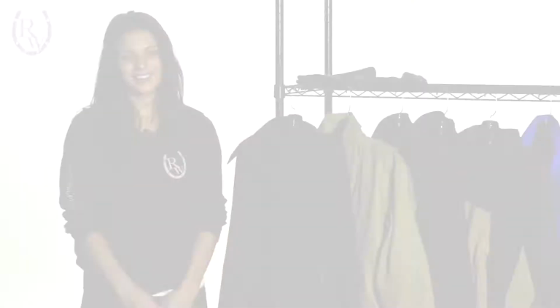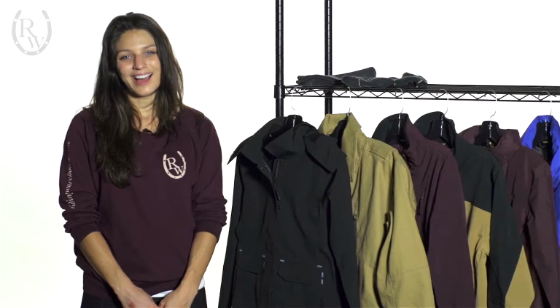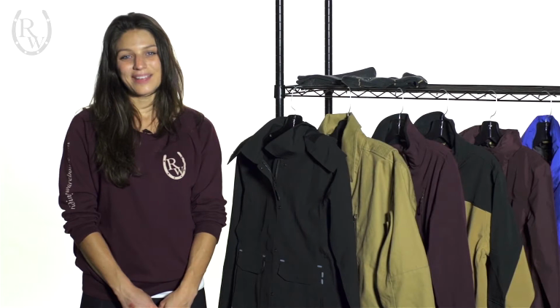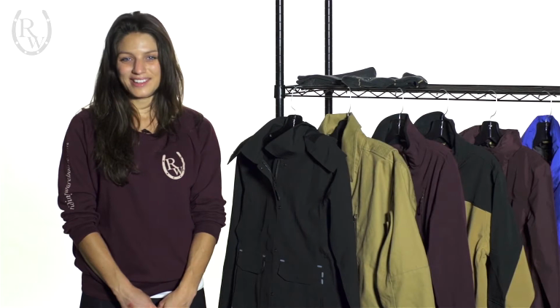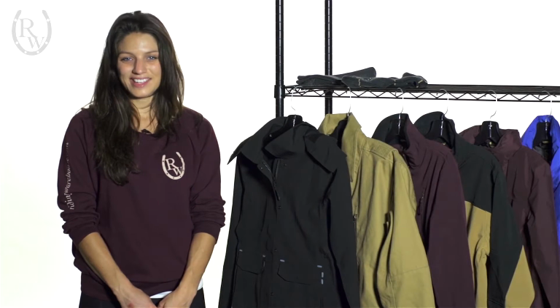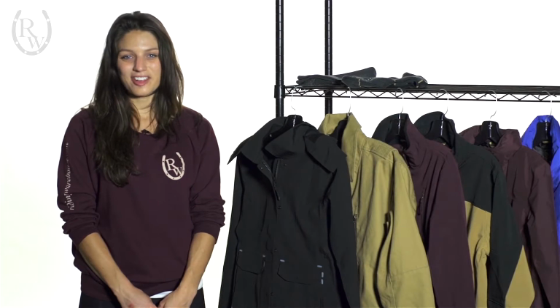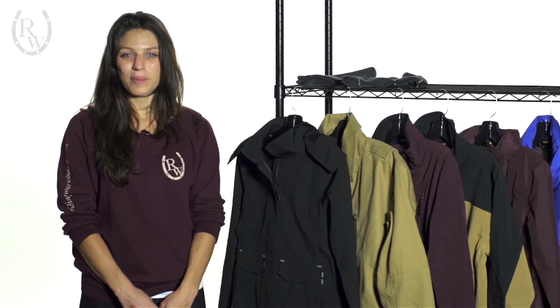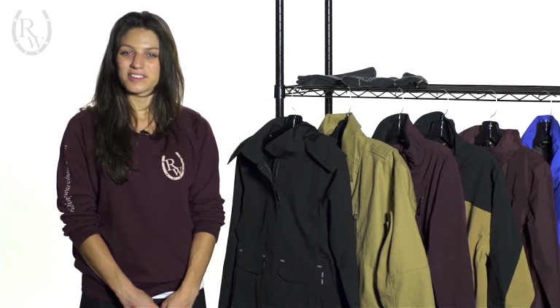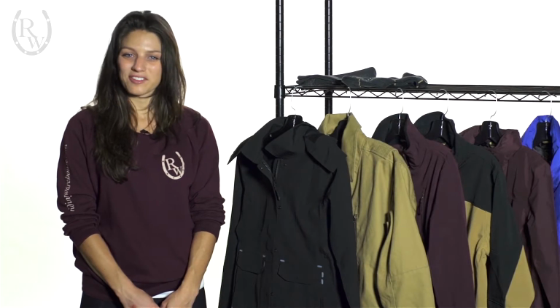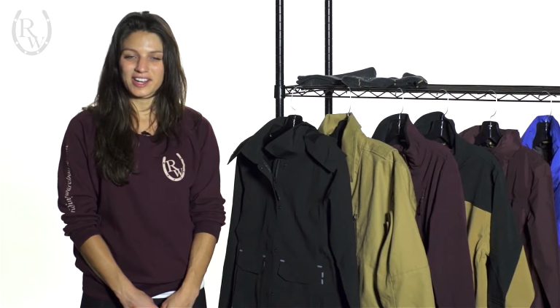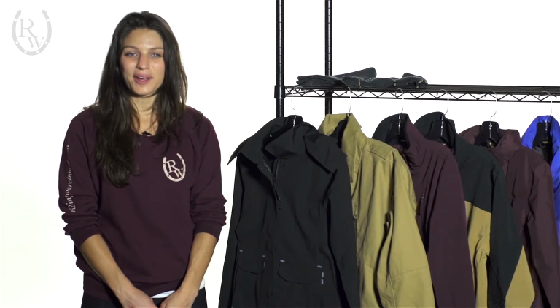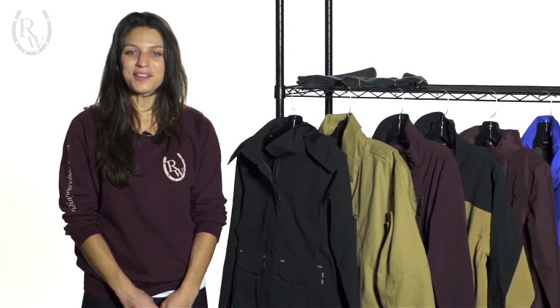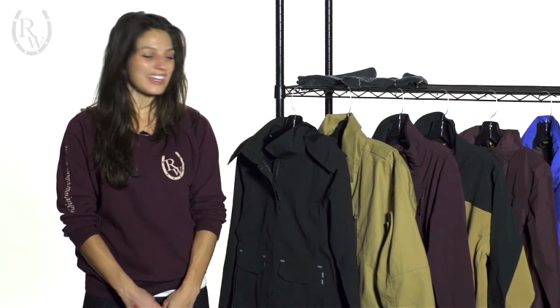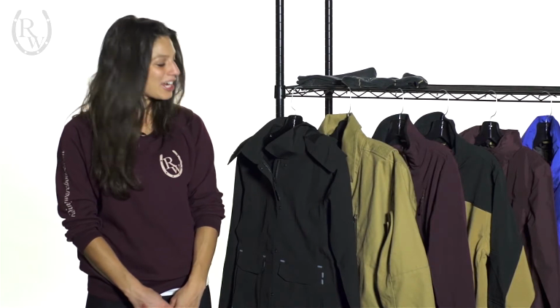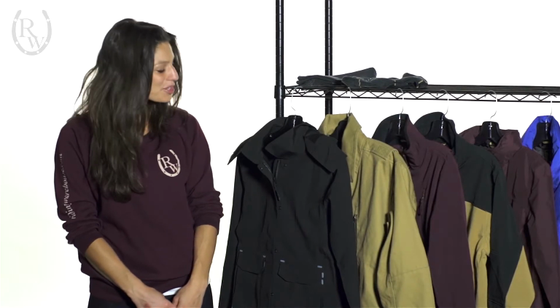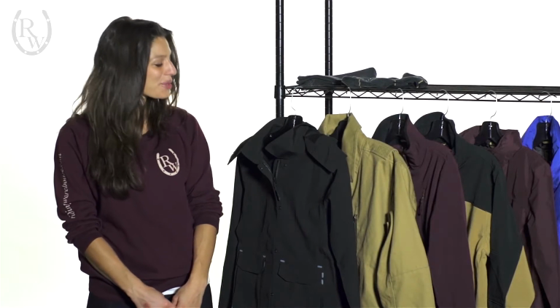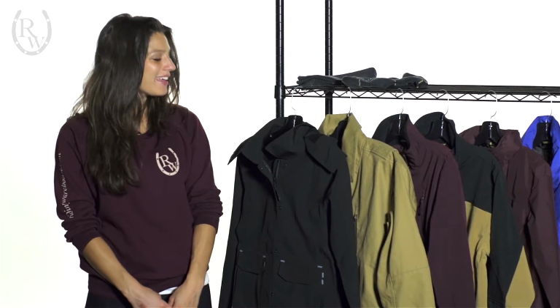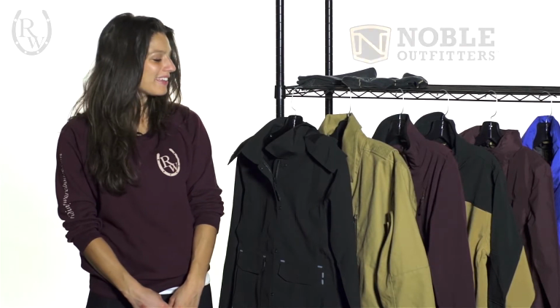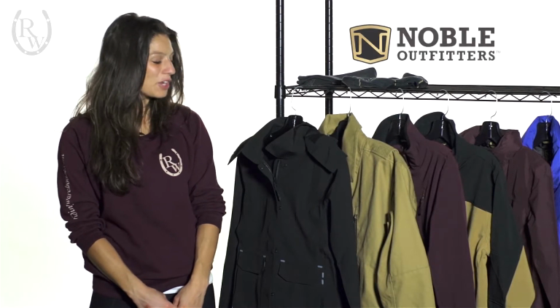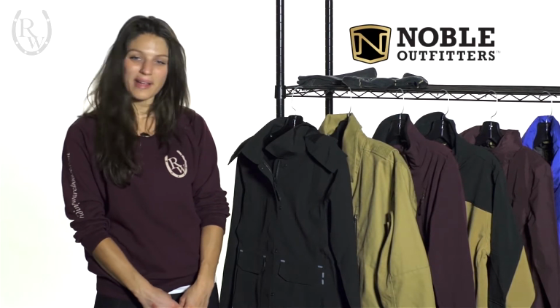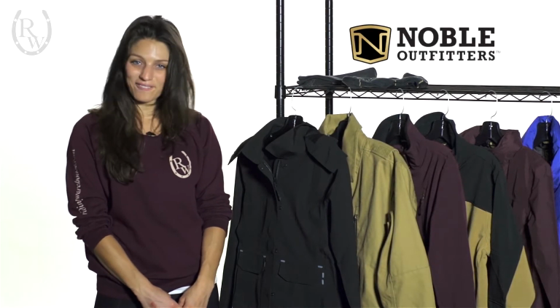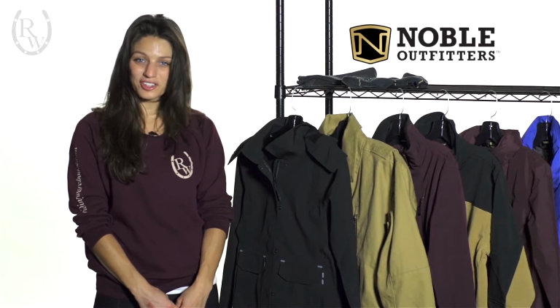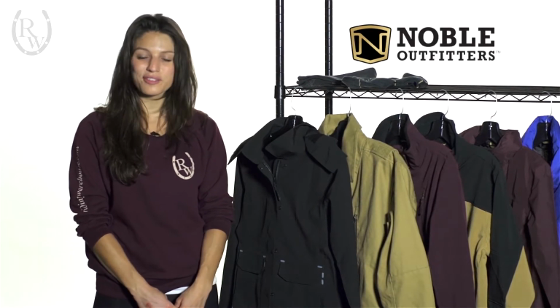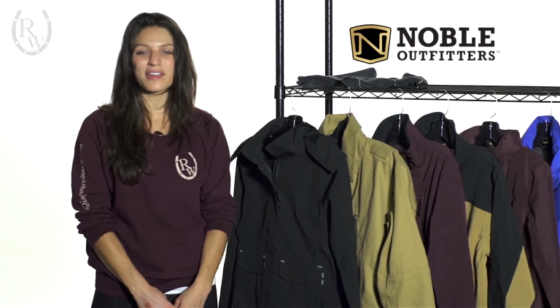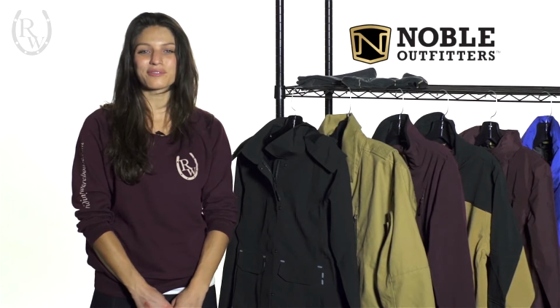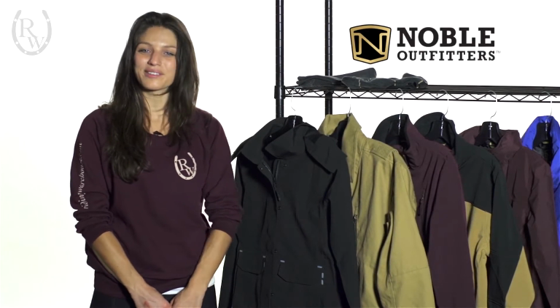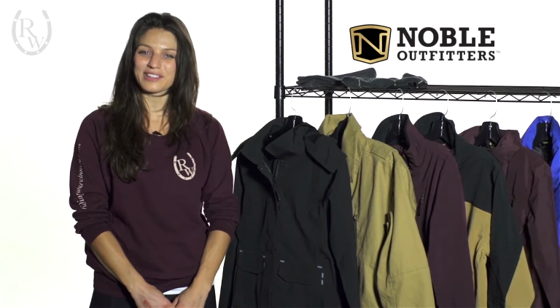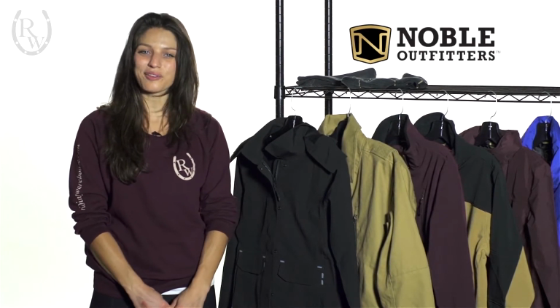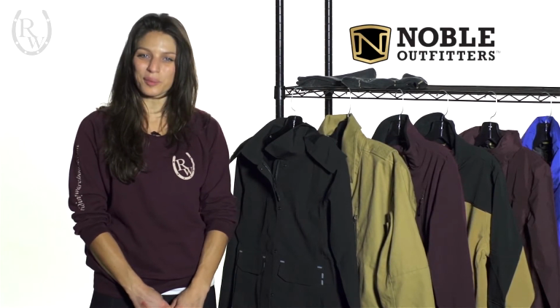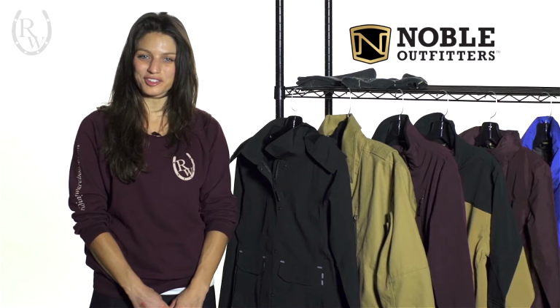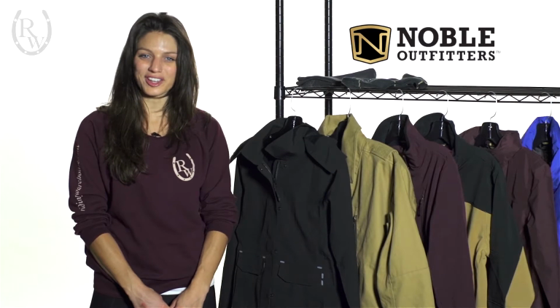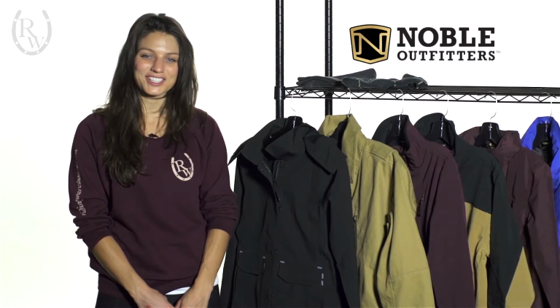Hi, I'm Alexandra, representing Riding Warehouse, and here we're showcasing the Noble Outfitters 2014 Fall Winter Collection.